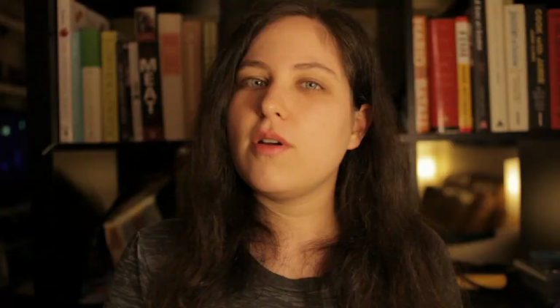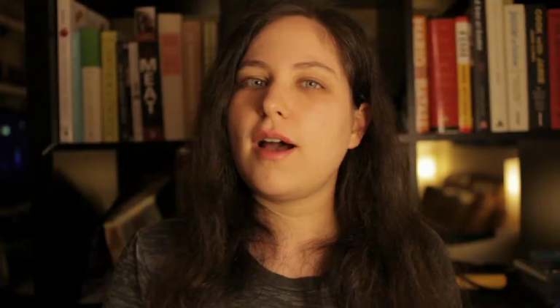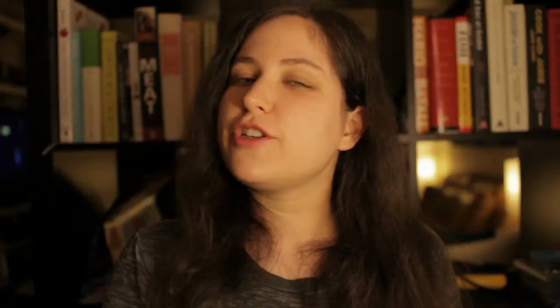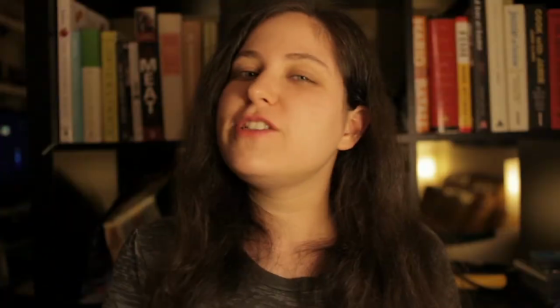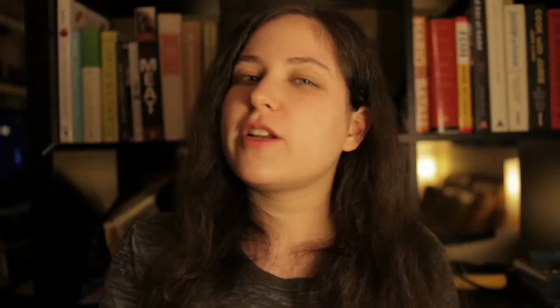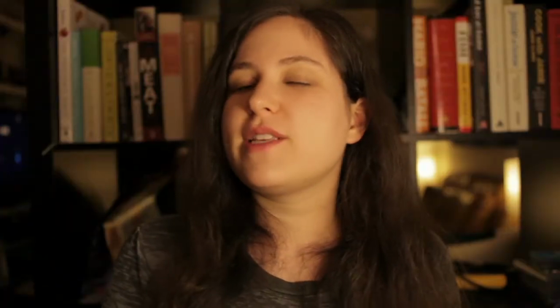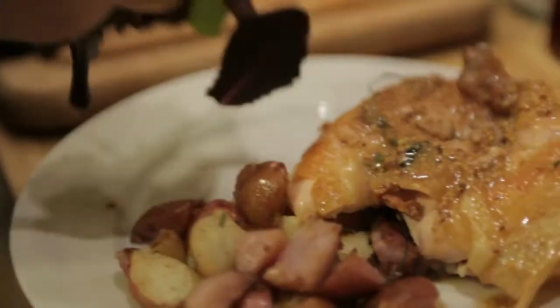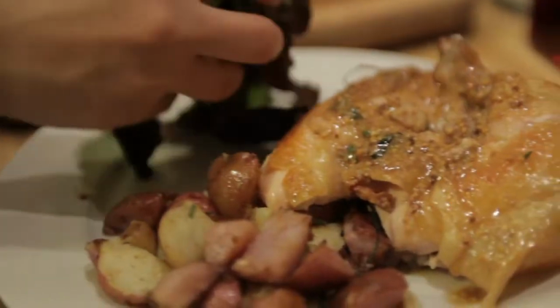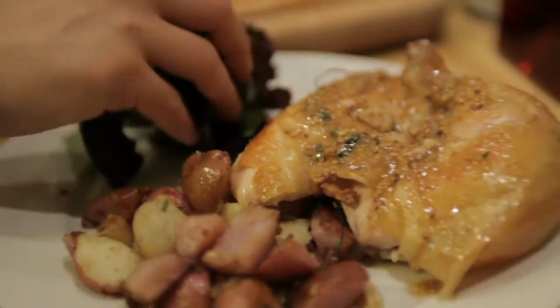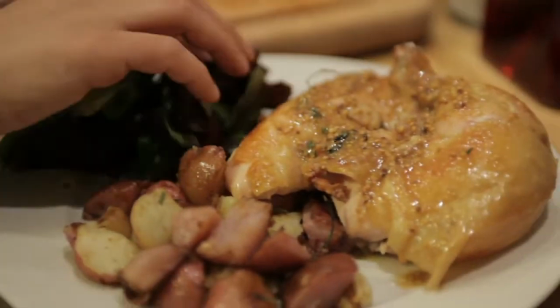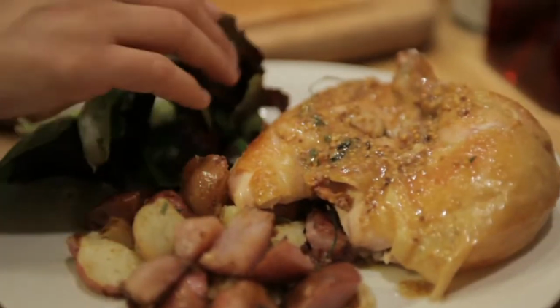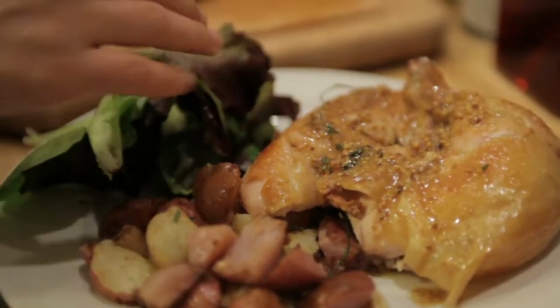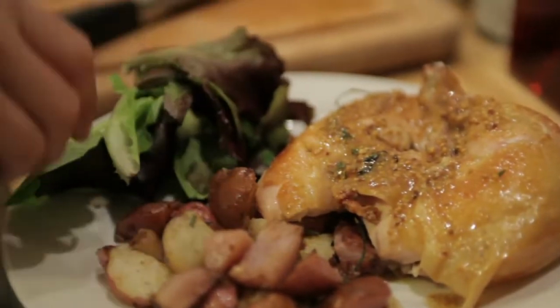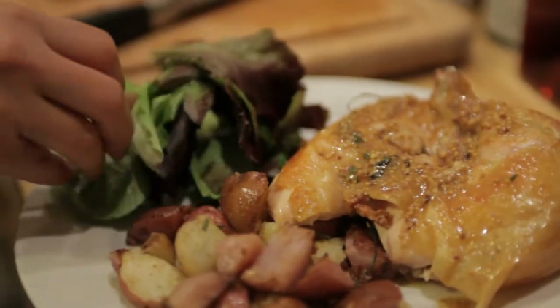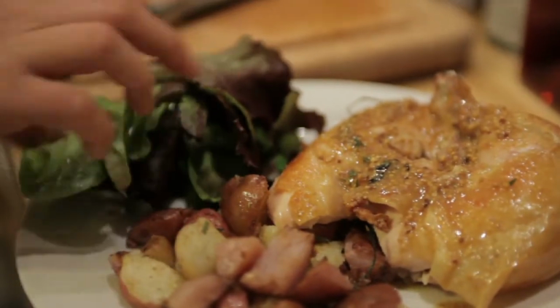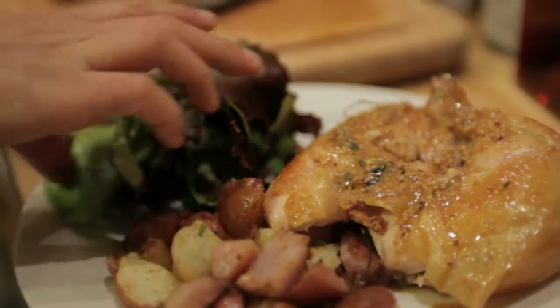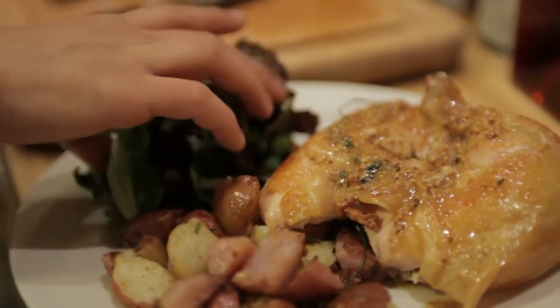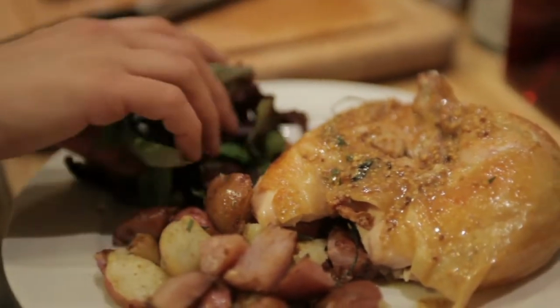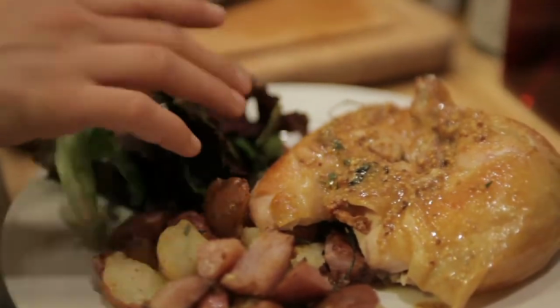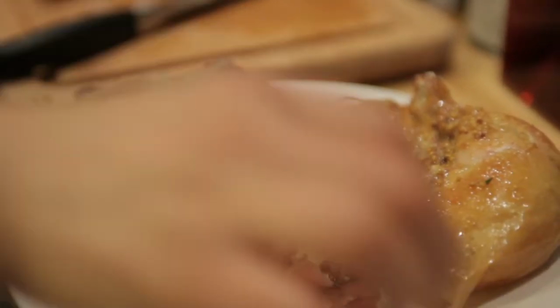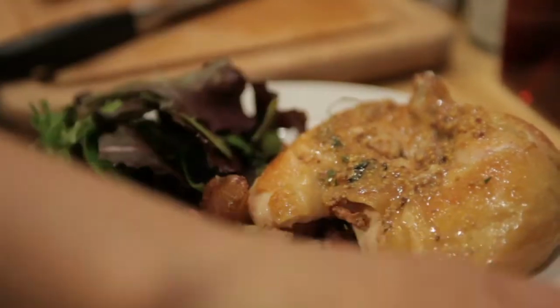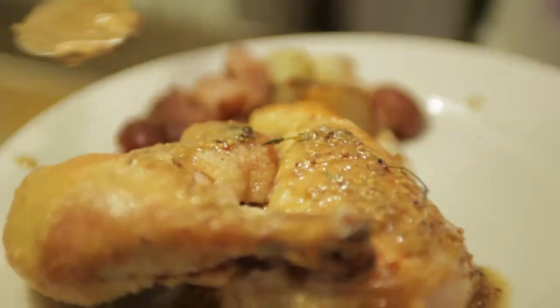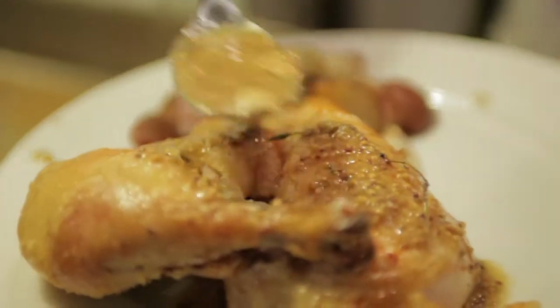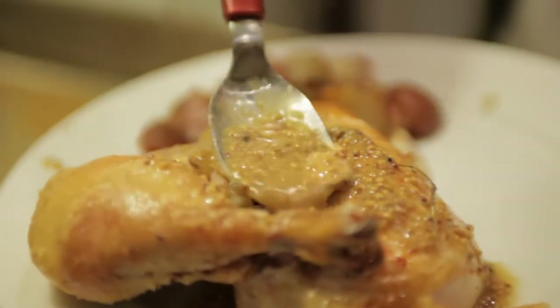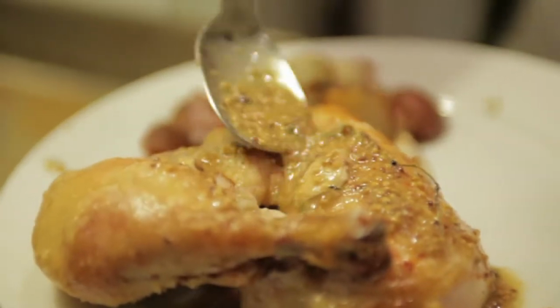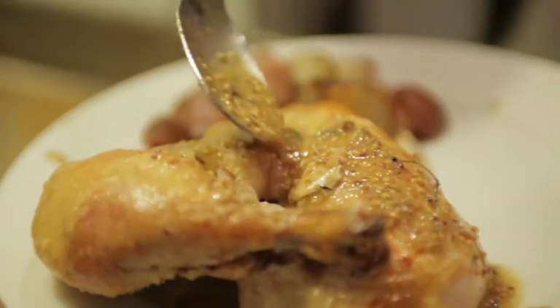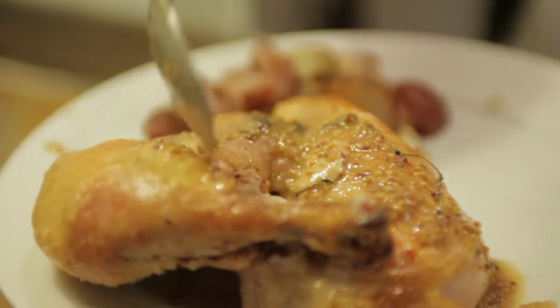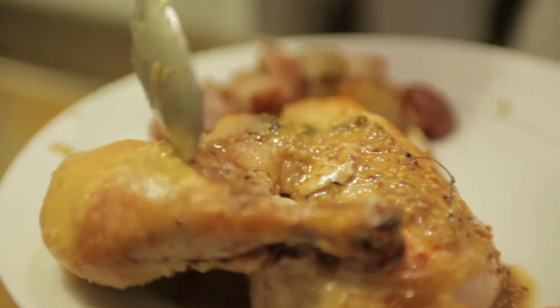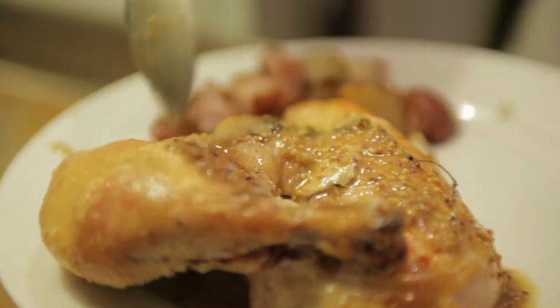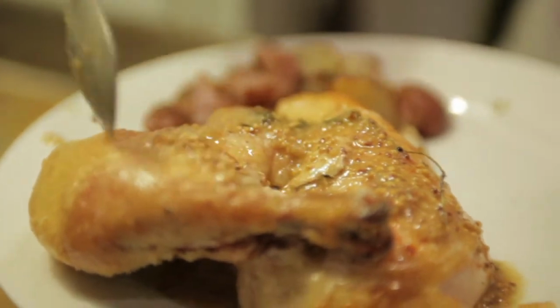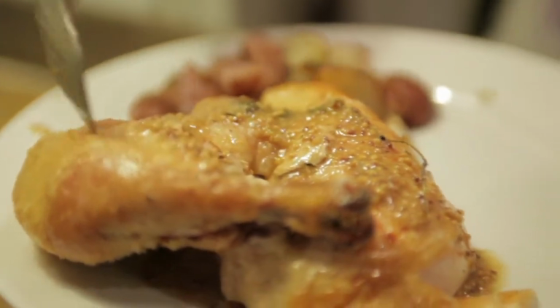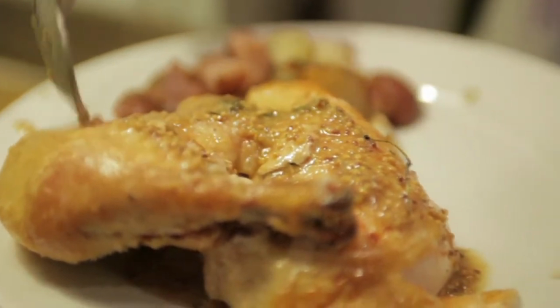I serve my chicken with a side of garlic roast potatoes and a simple side salad, and of course a healthy dose of my mustard jus.